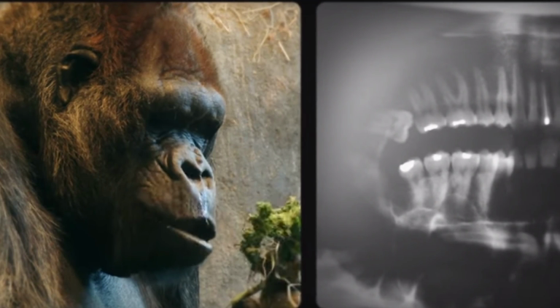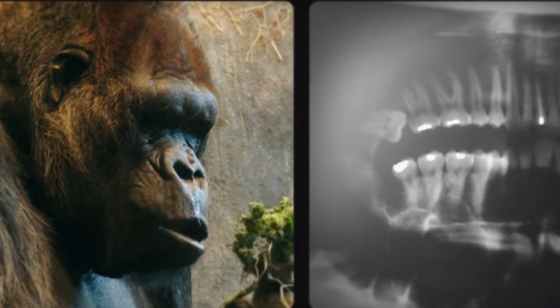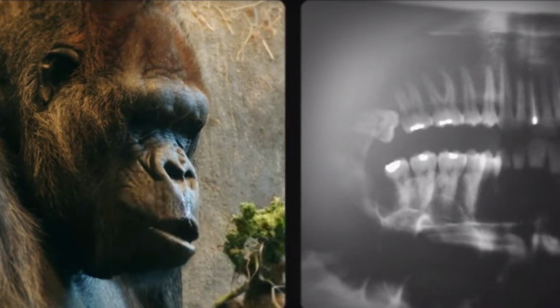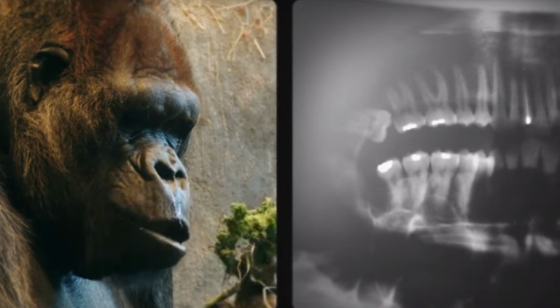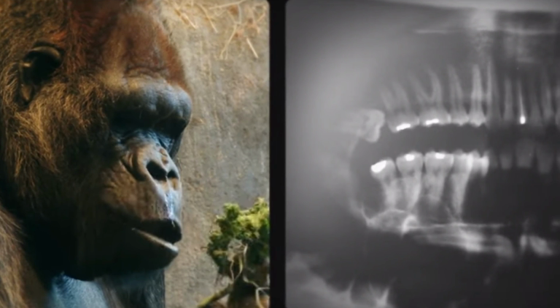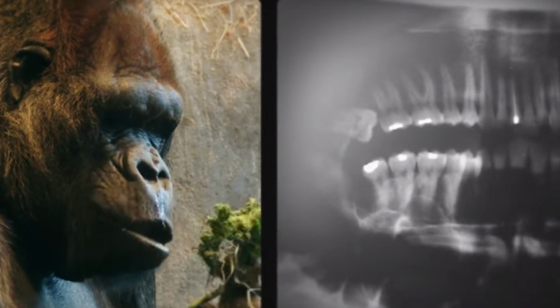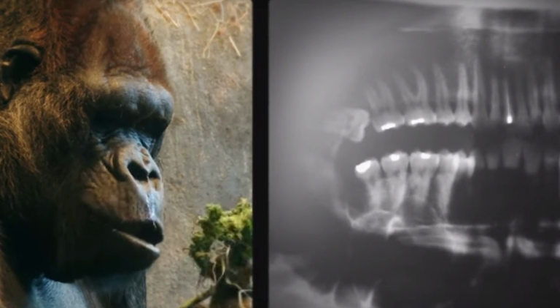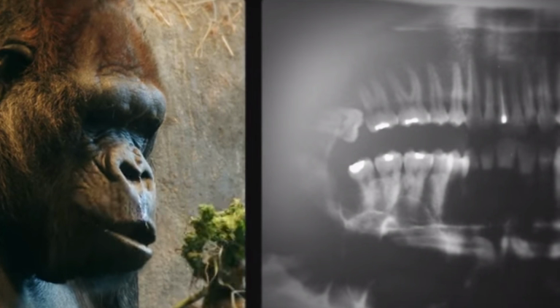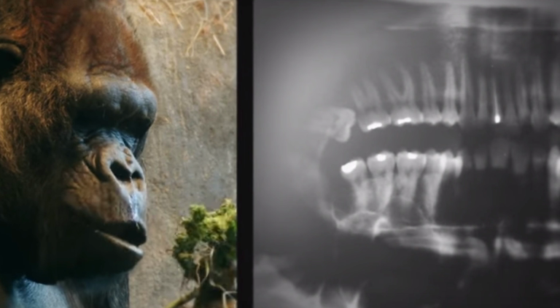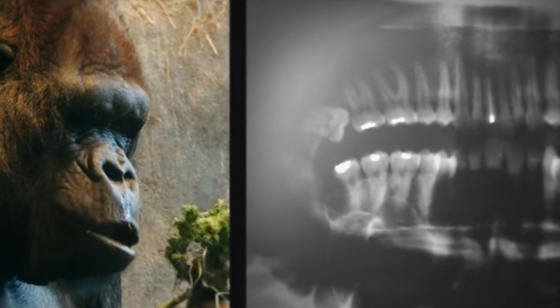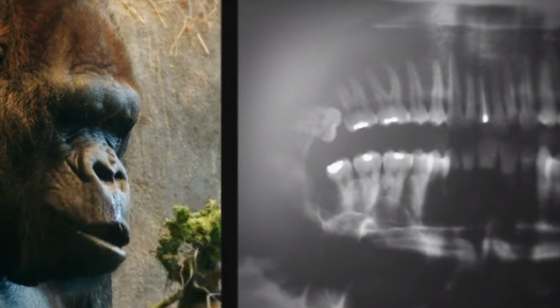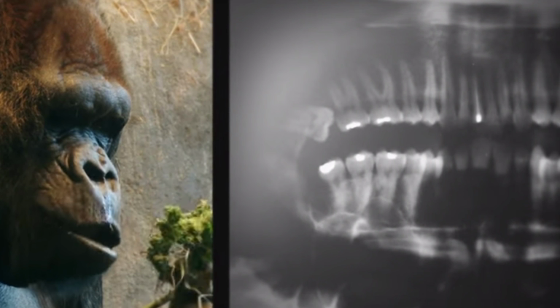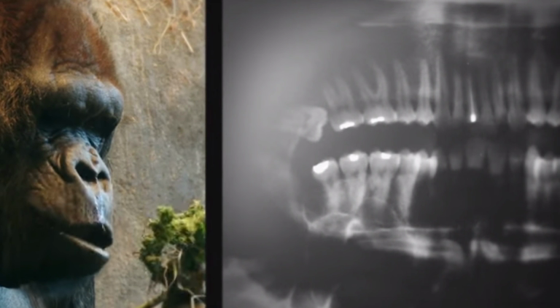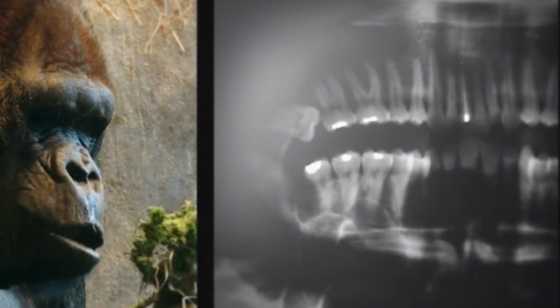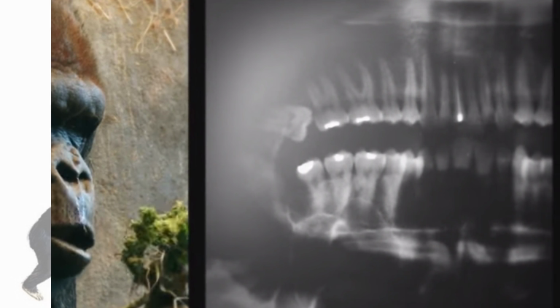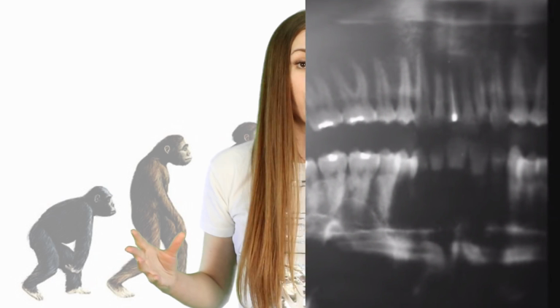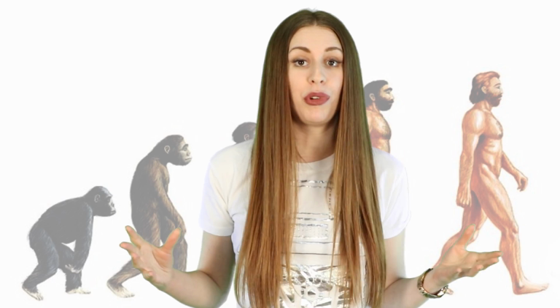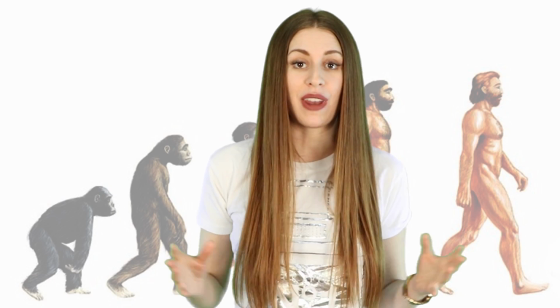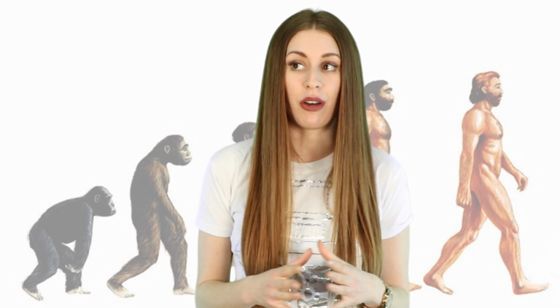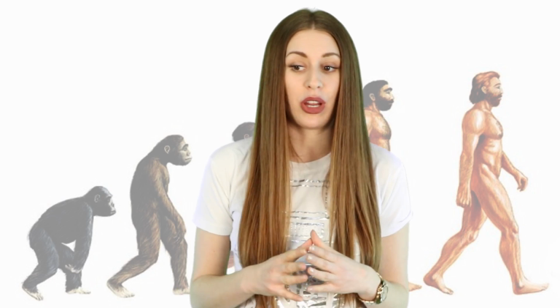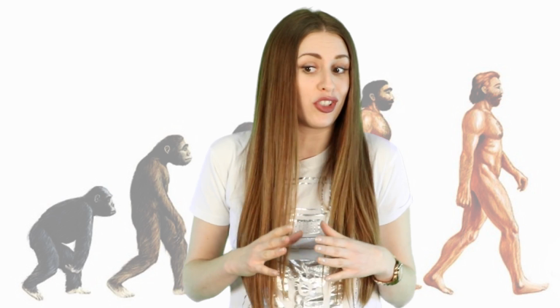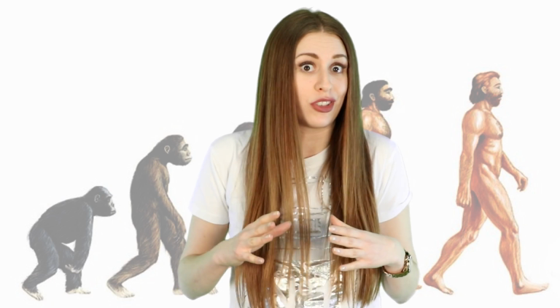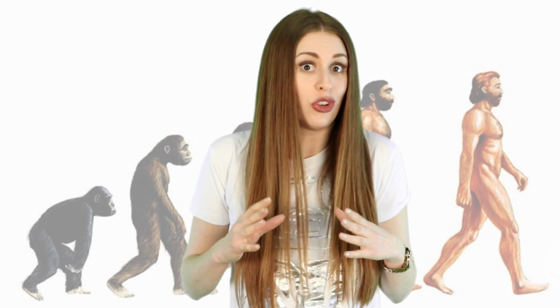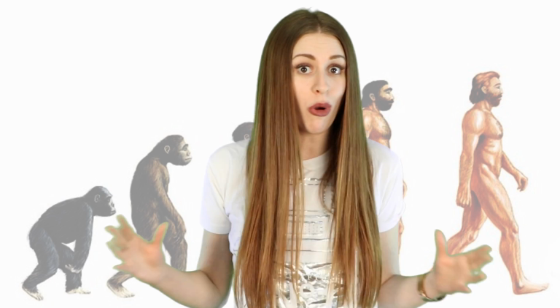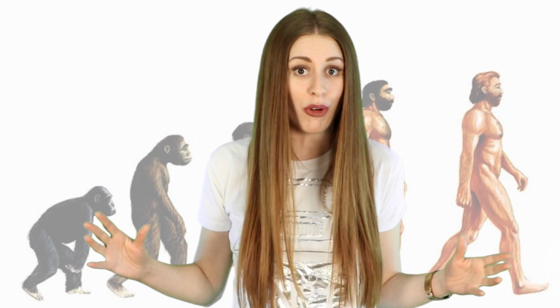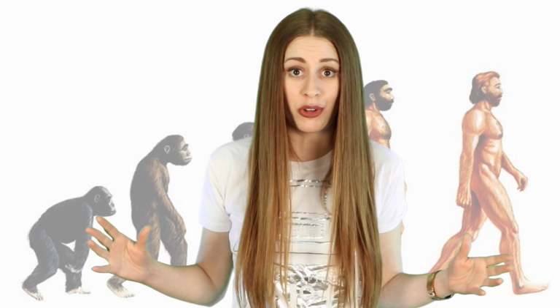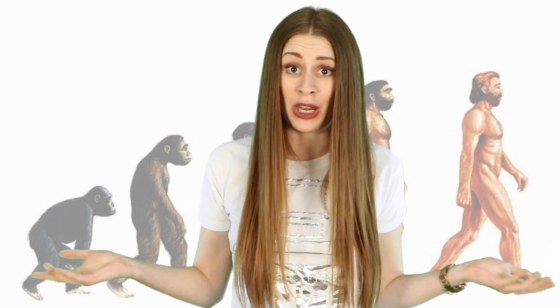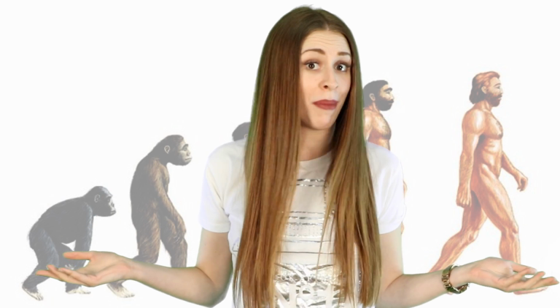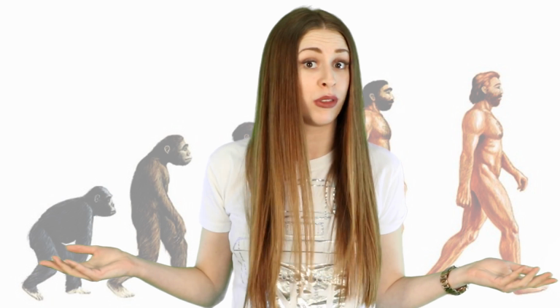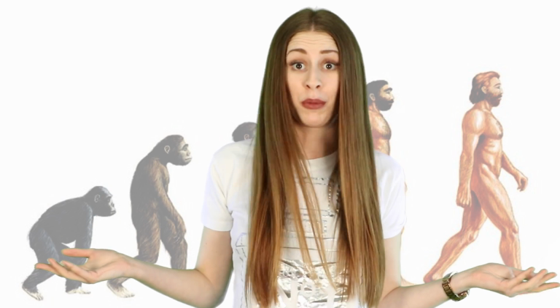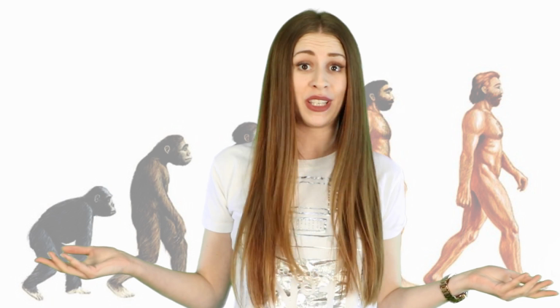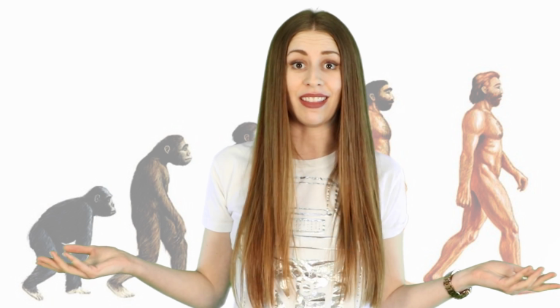Your wisdom teeth are another example, which explains why we get them removed now — there is just no more room in our mouth for more teeth.